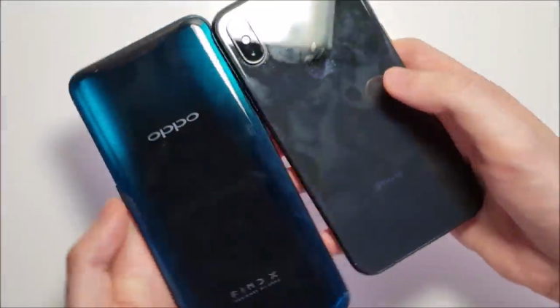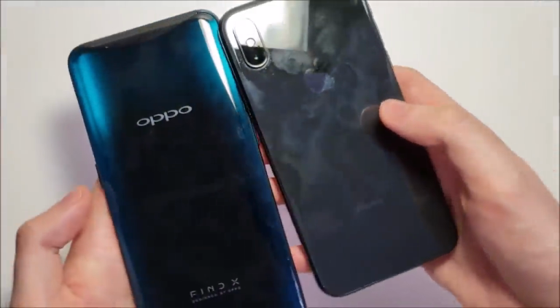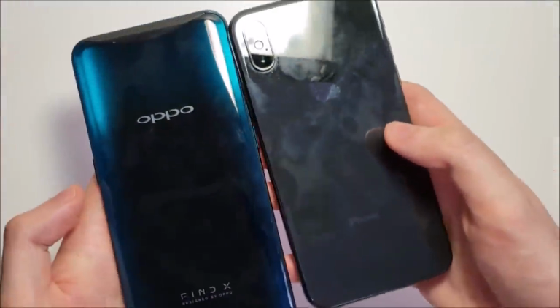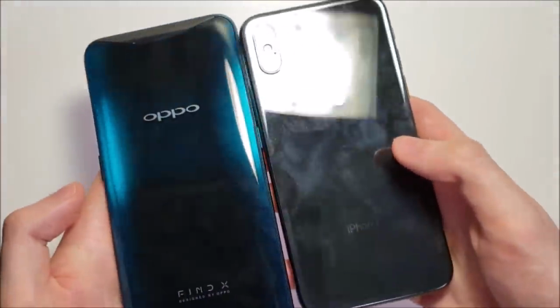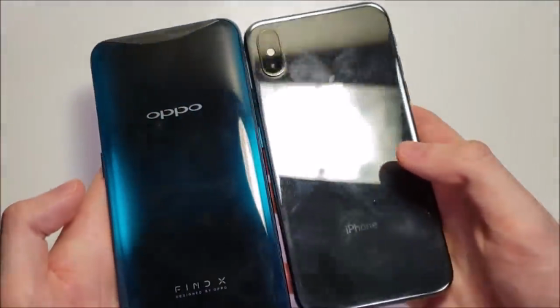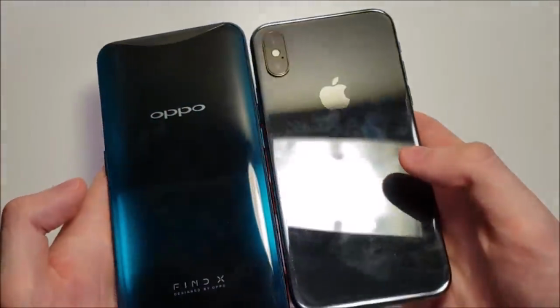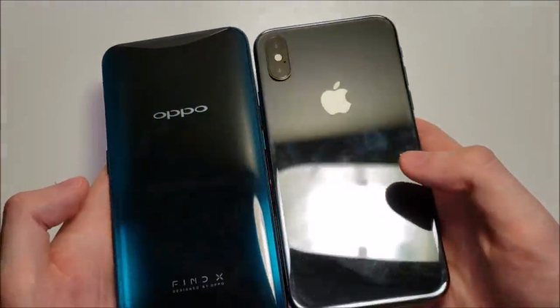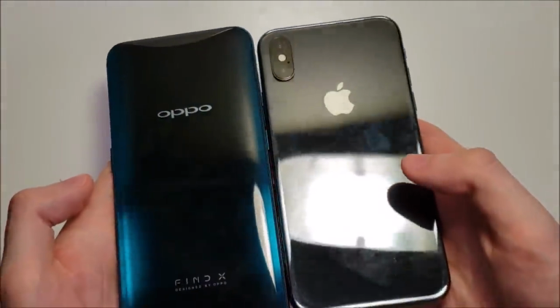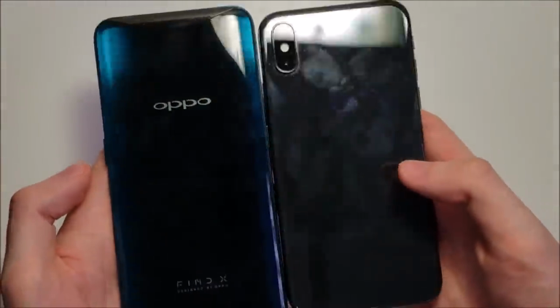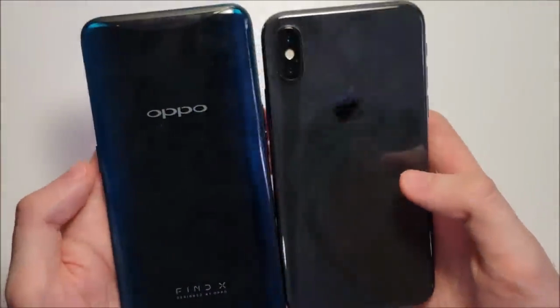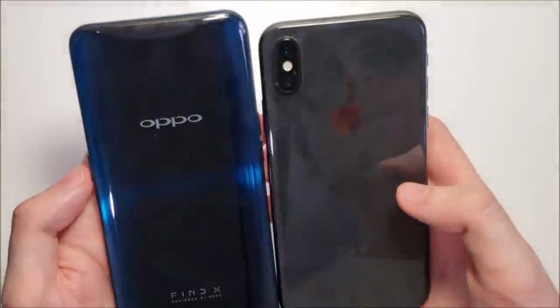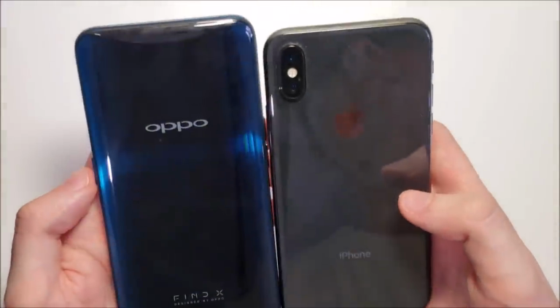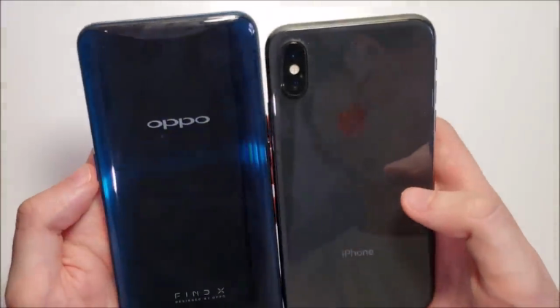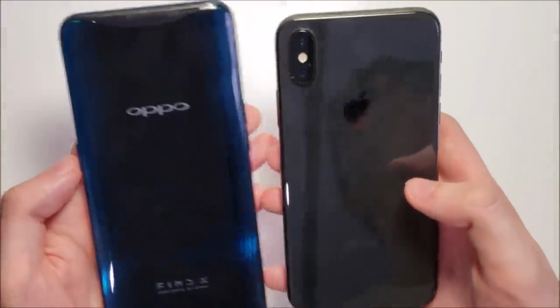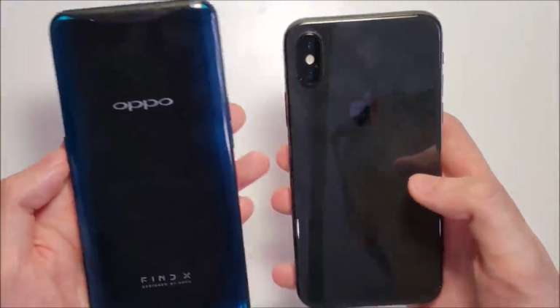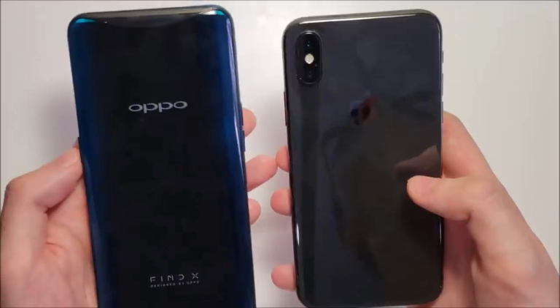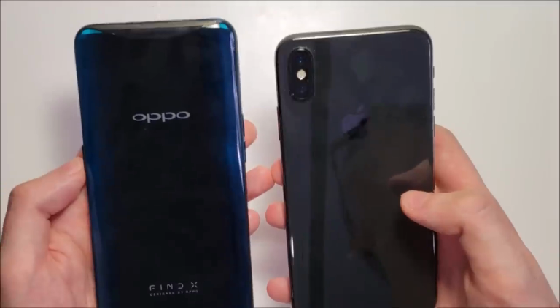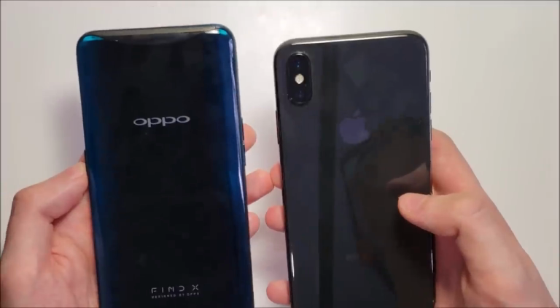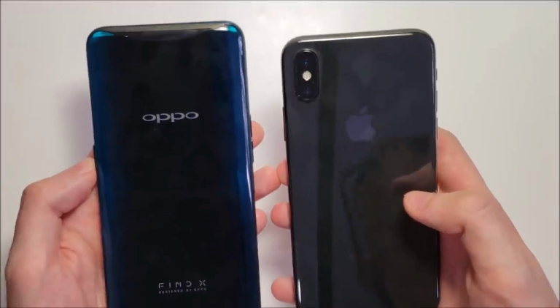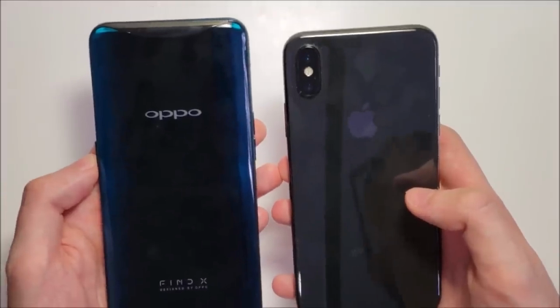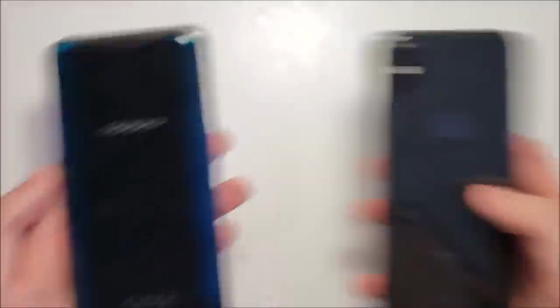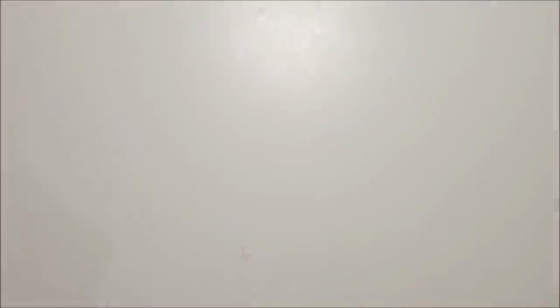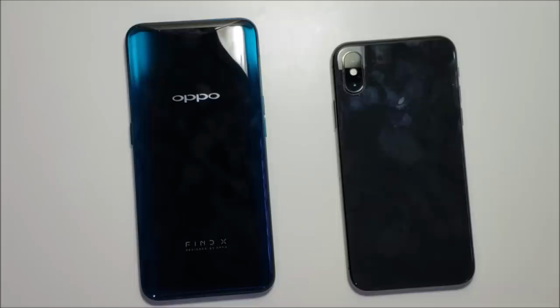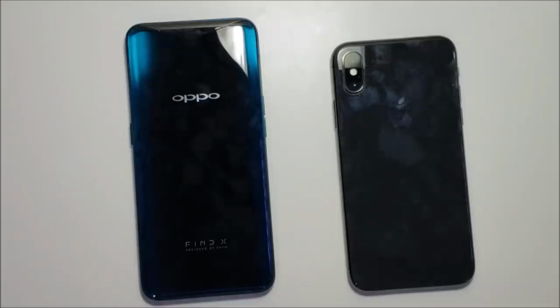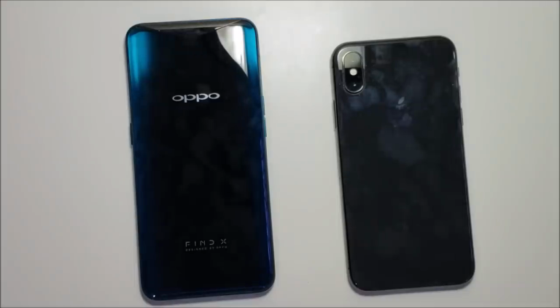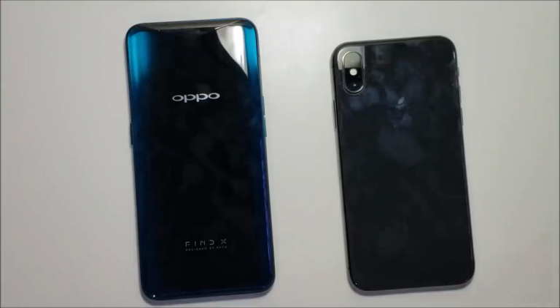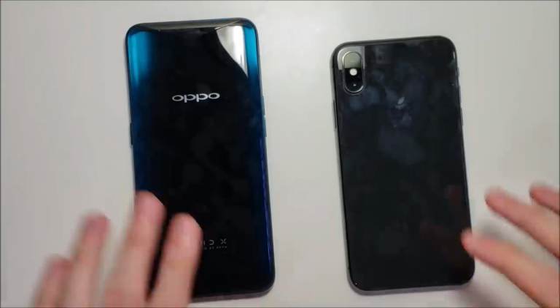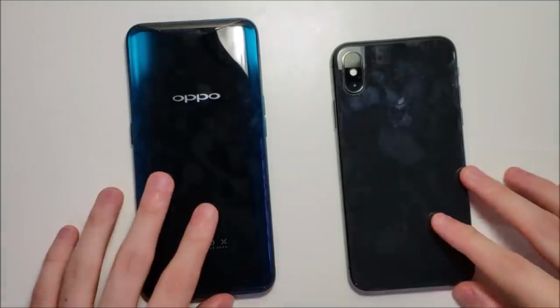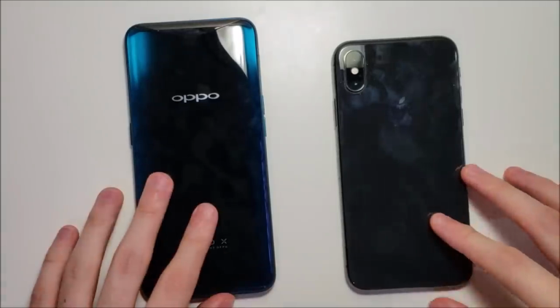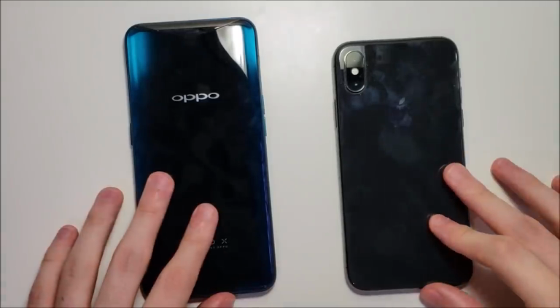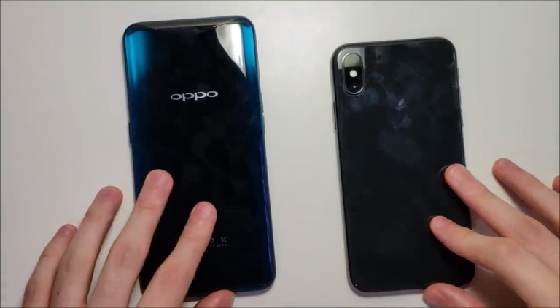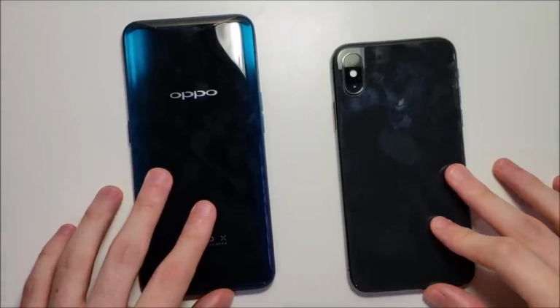Unfortunately no headphone jacks on either. And really nice beautiful glass designs on the back here. Alright guys, now for the rest of the tests.